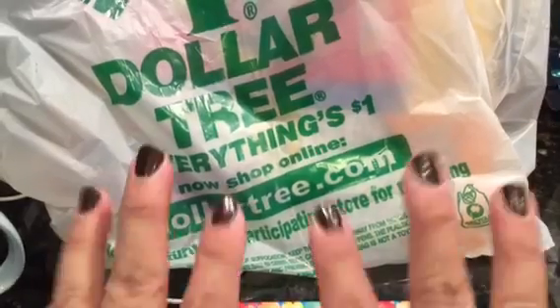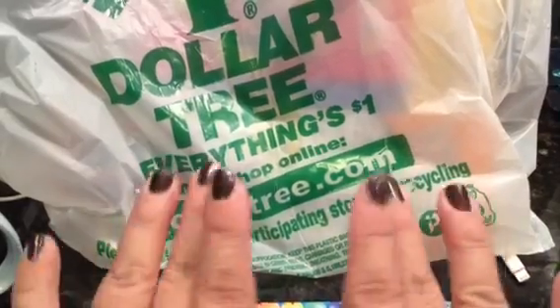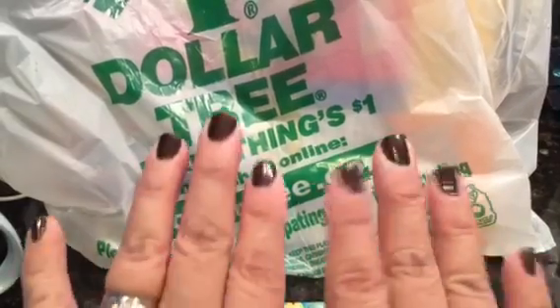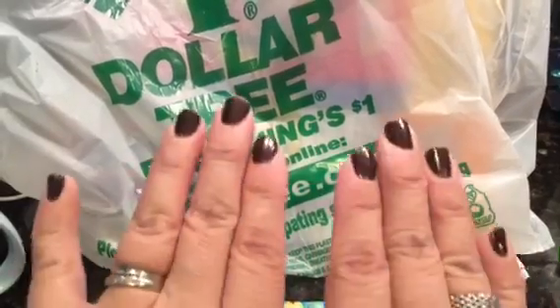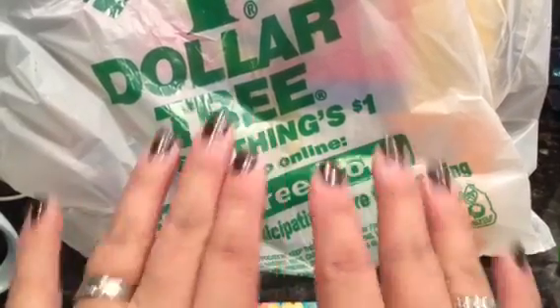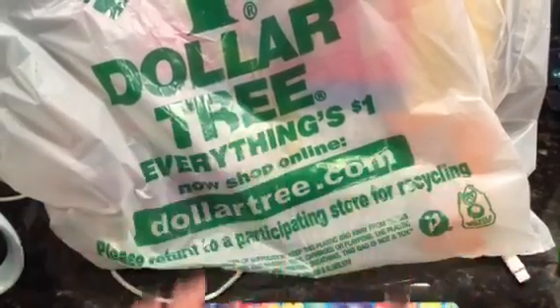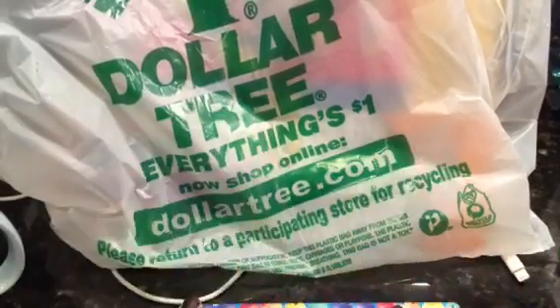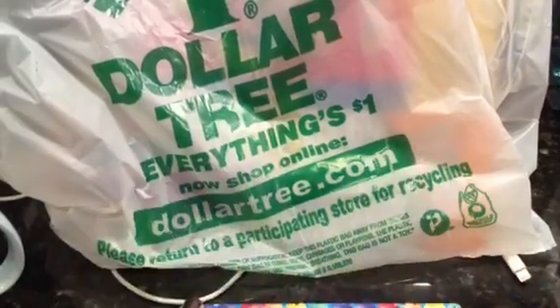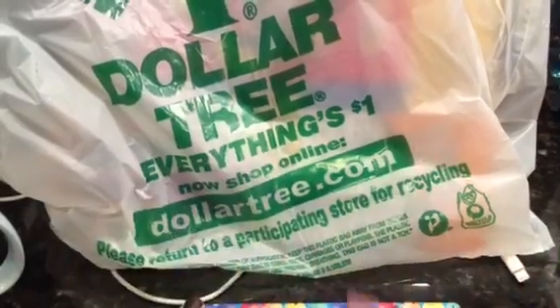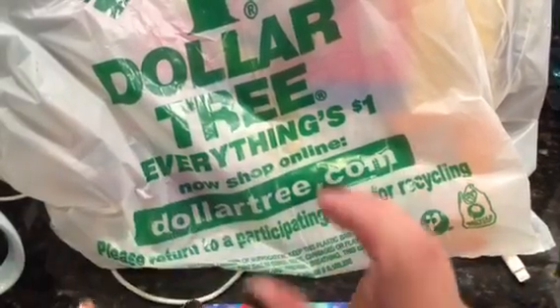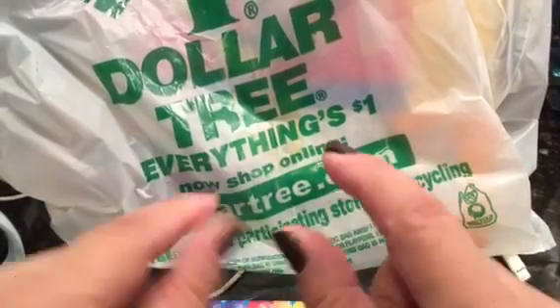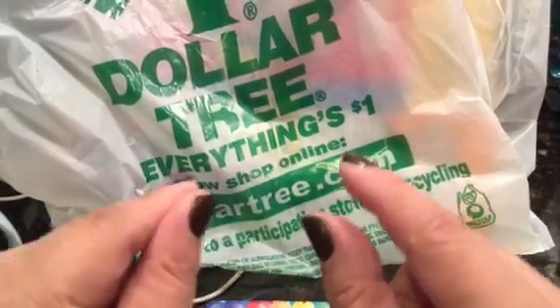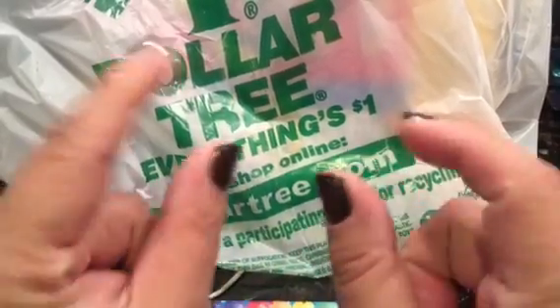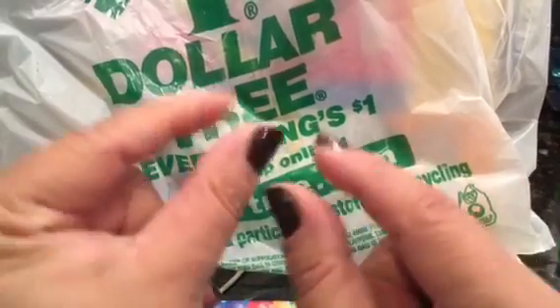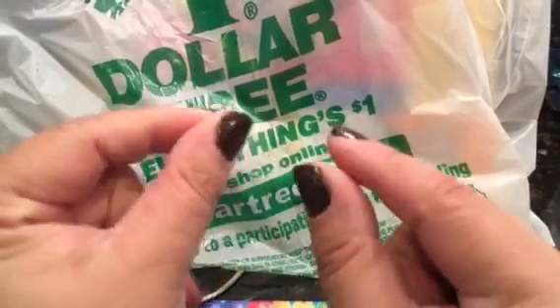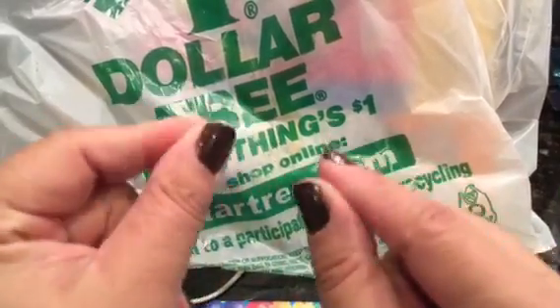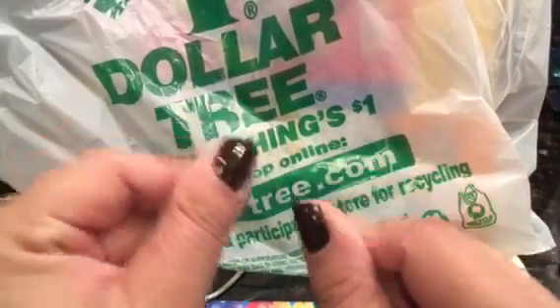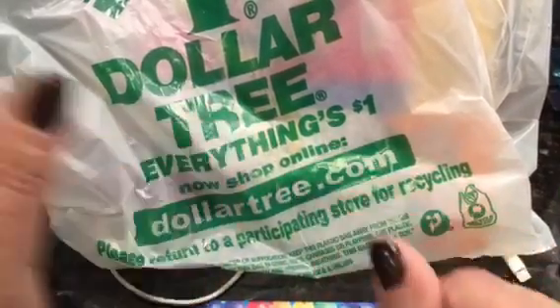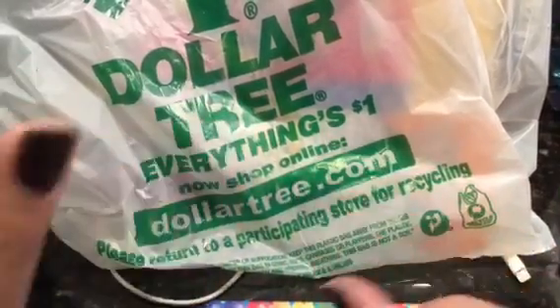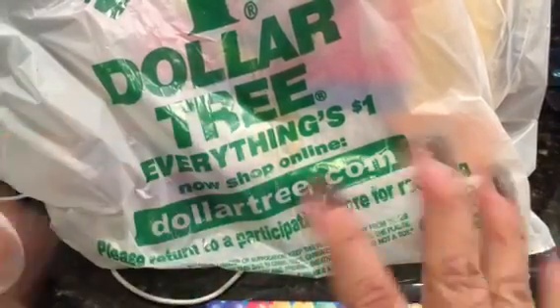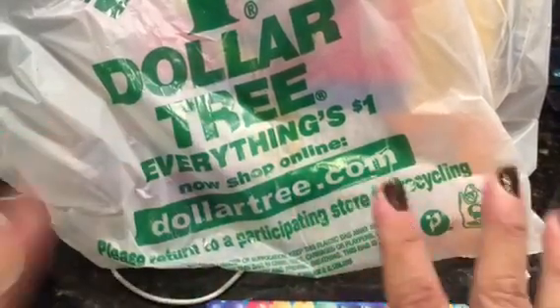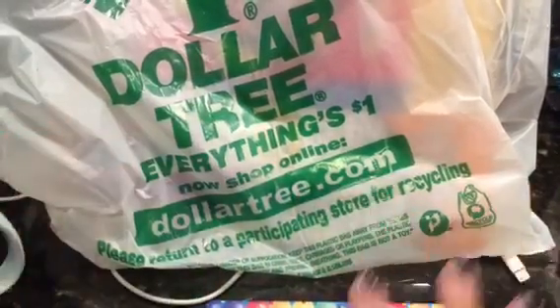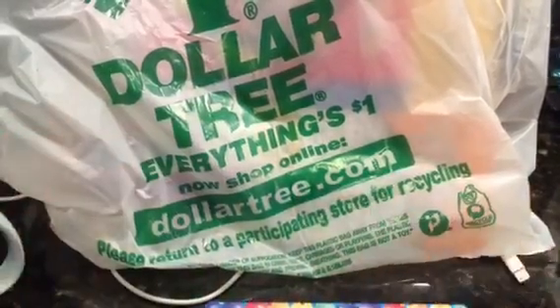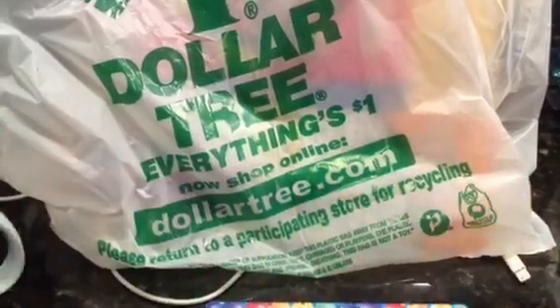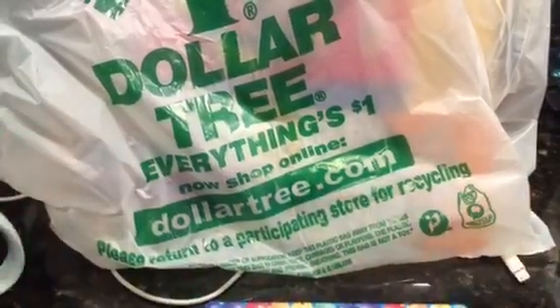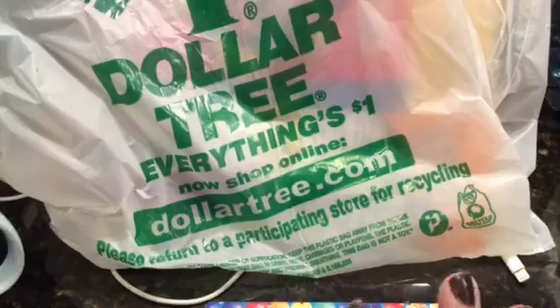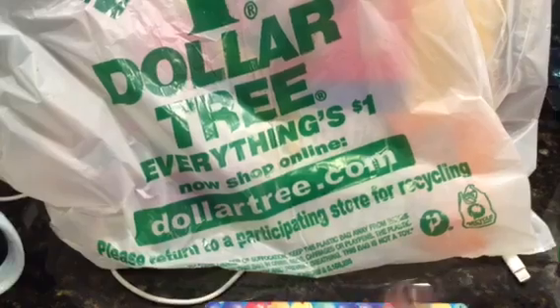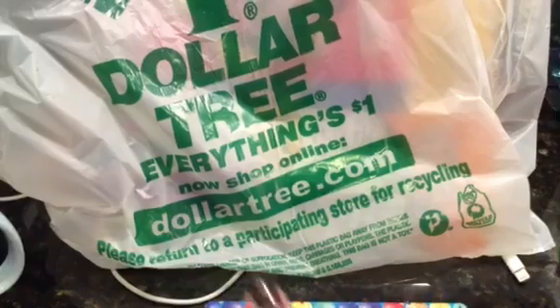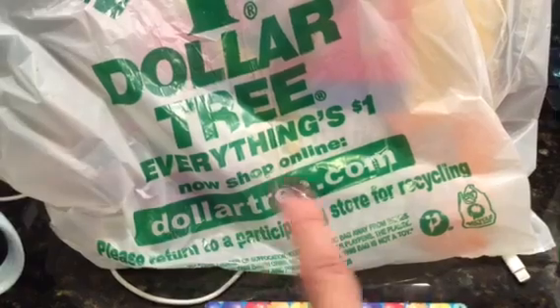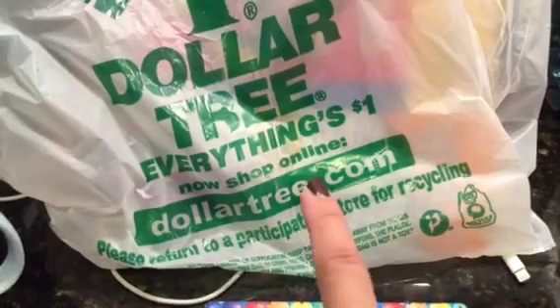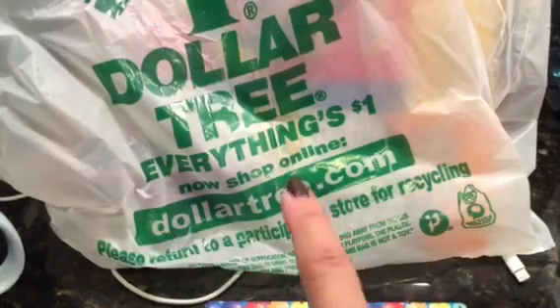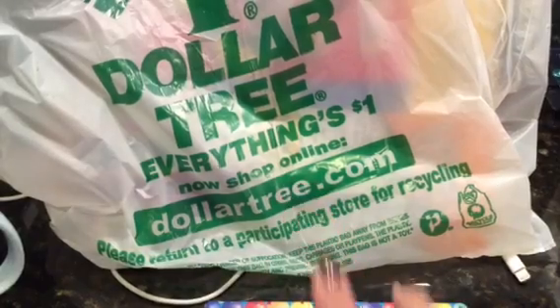Hey guys, it's Jeannie and I have a super teeny tiny little haul for you guys from the Dollar Tree.